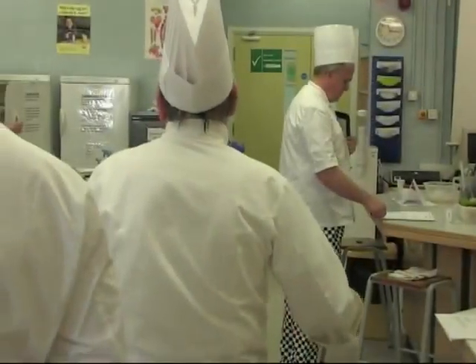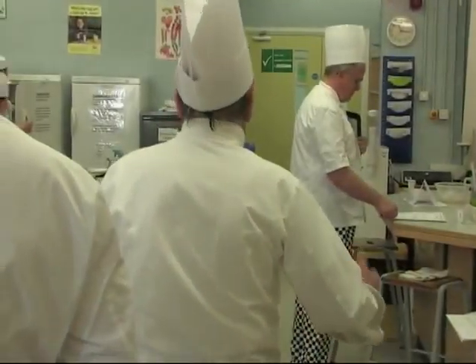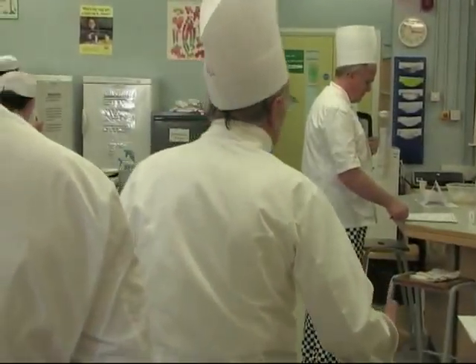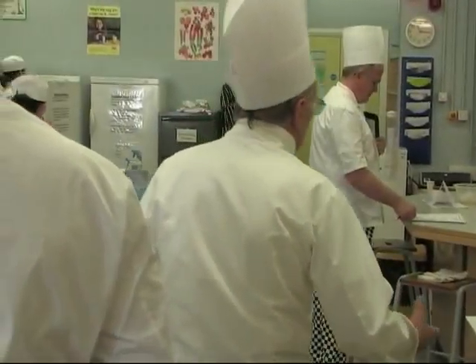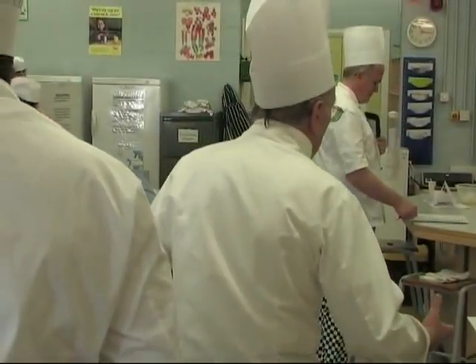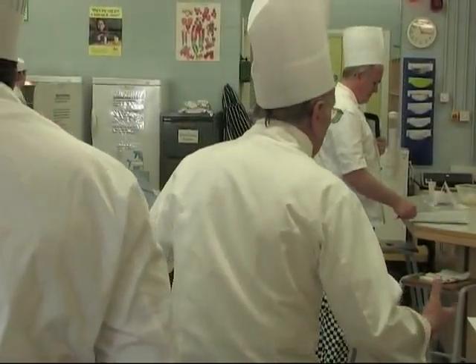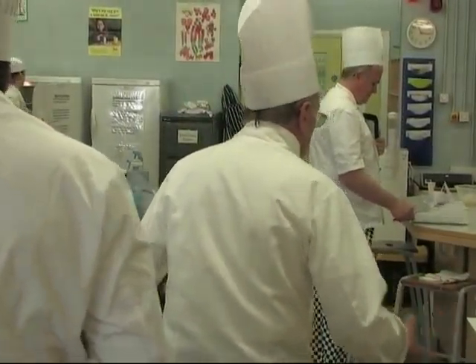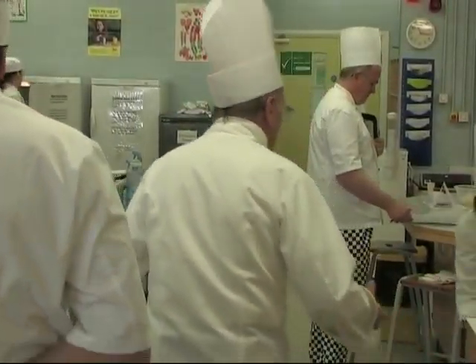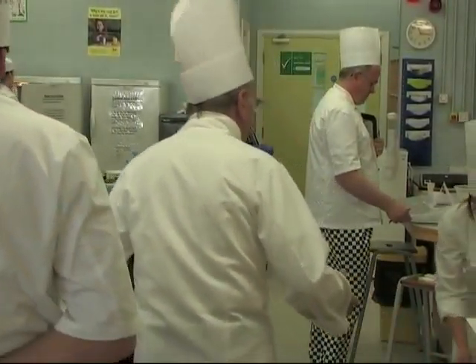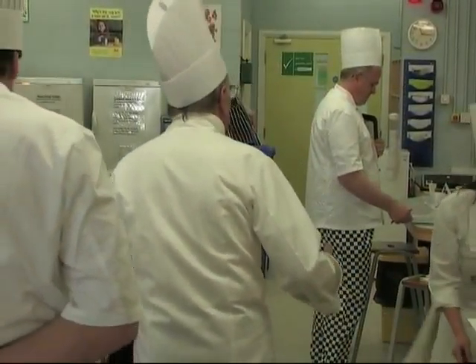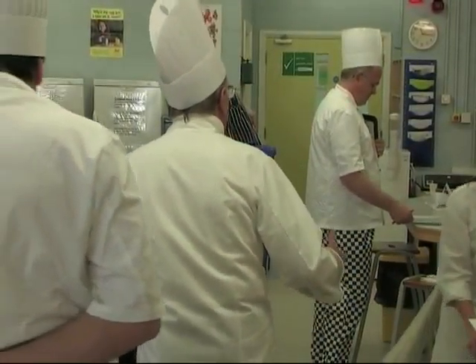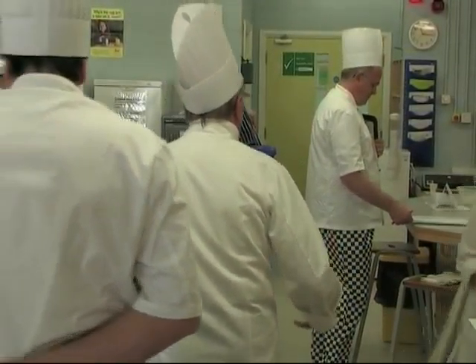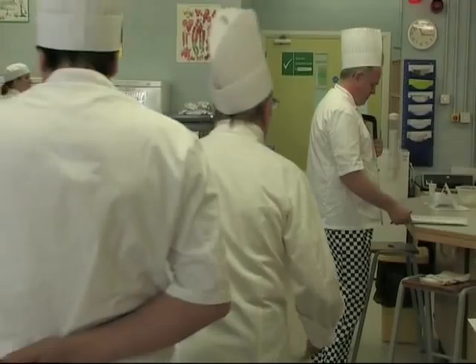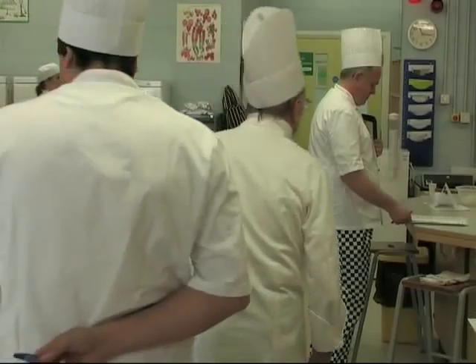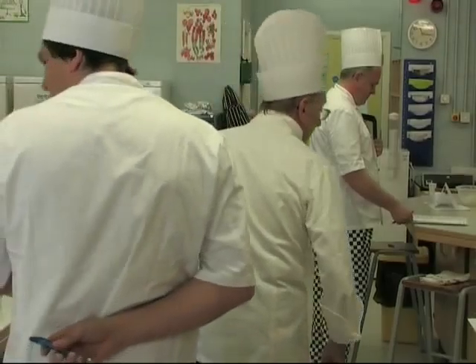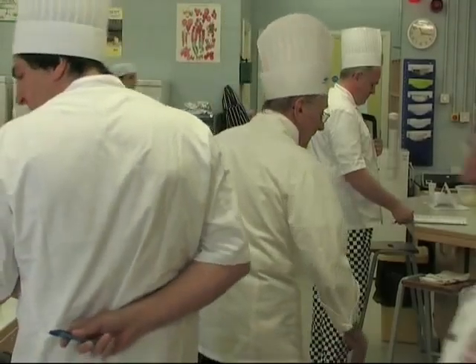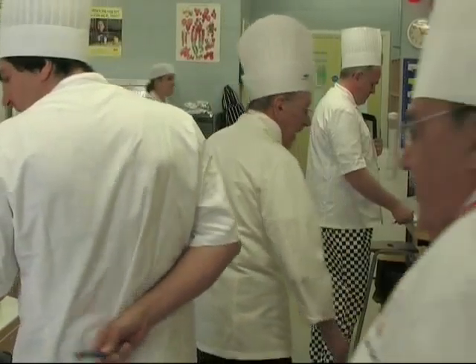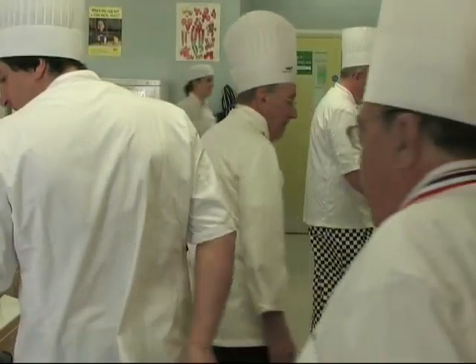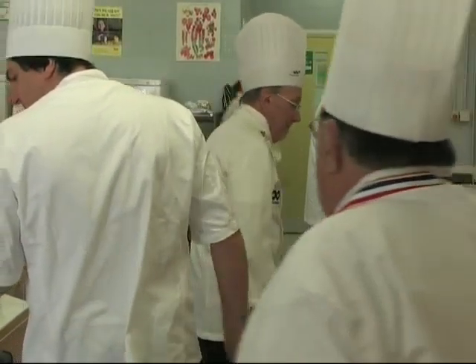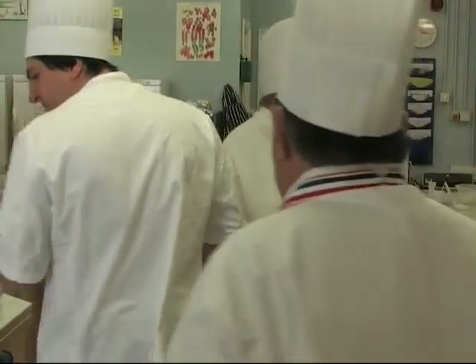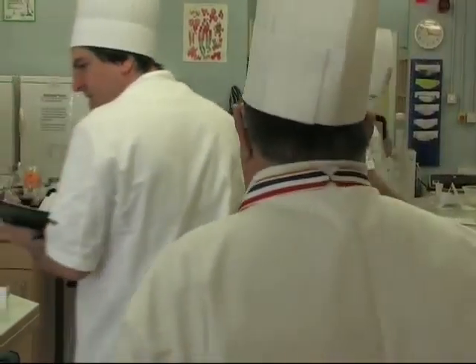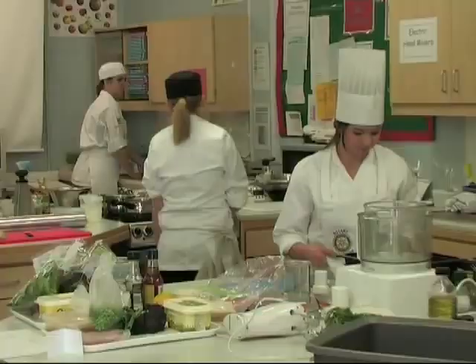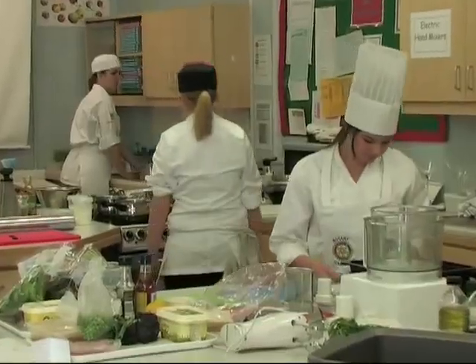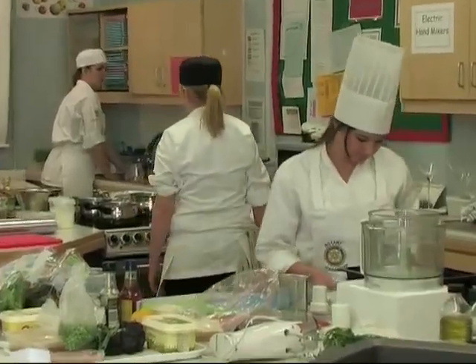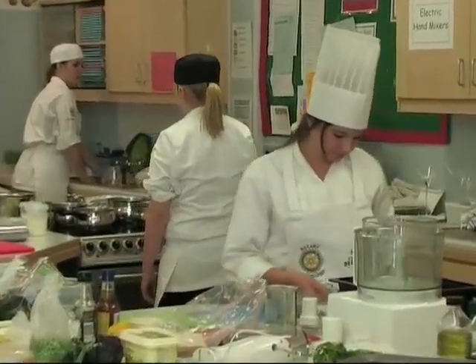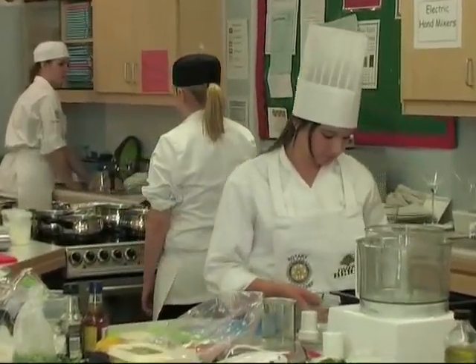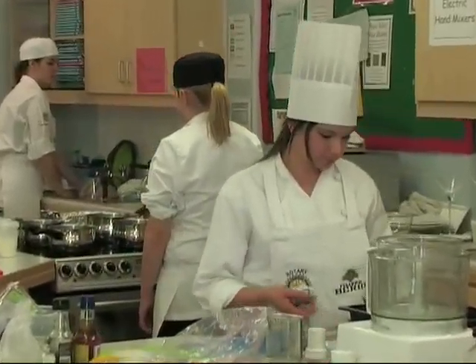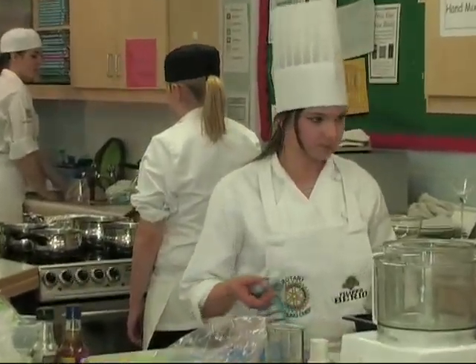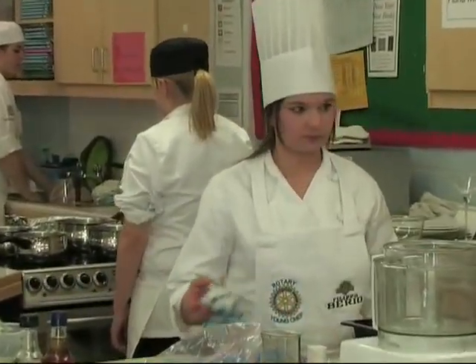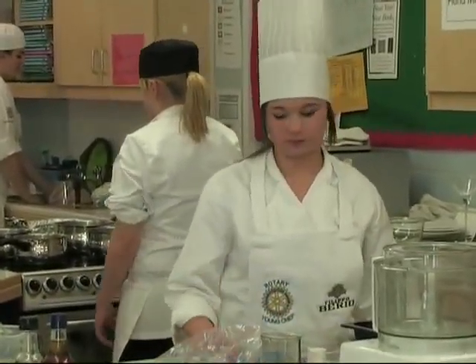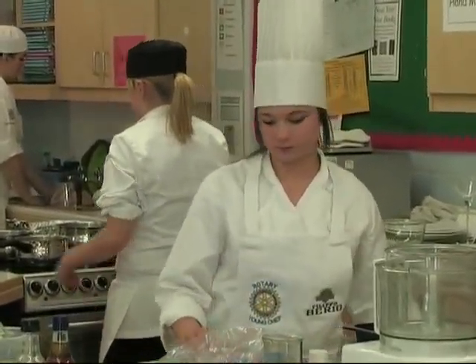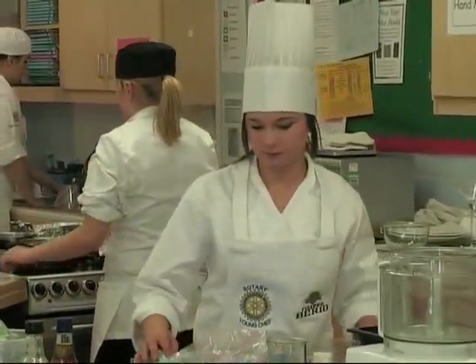The judges enter and the cooking begins. The contestants have exactly two hours to prepare and cook their three courses.